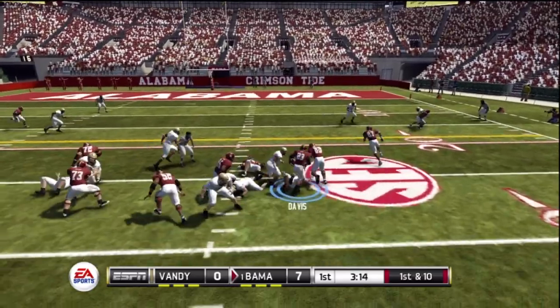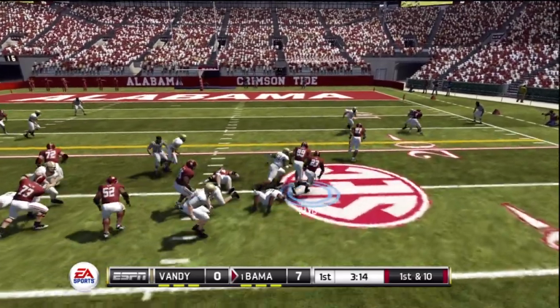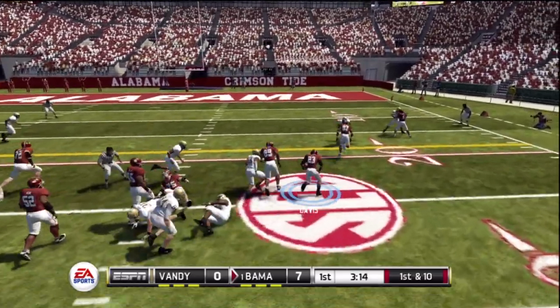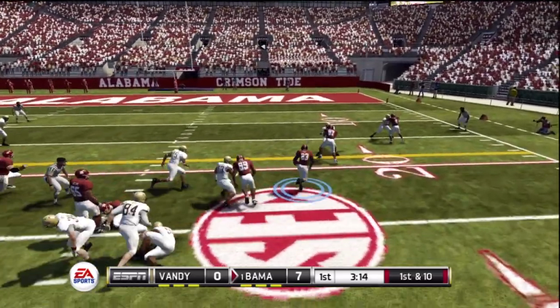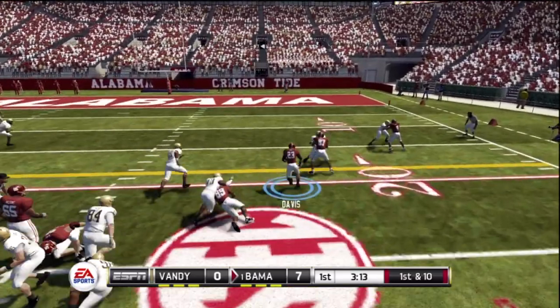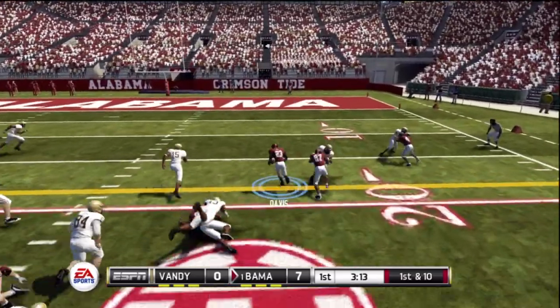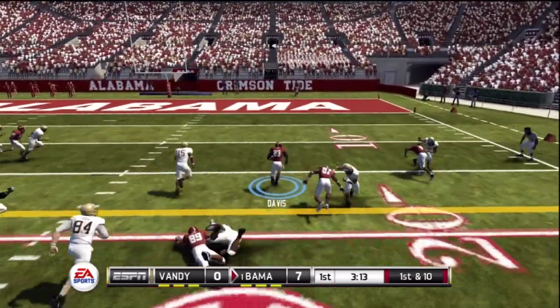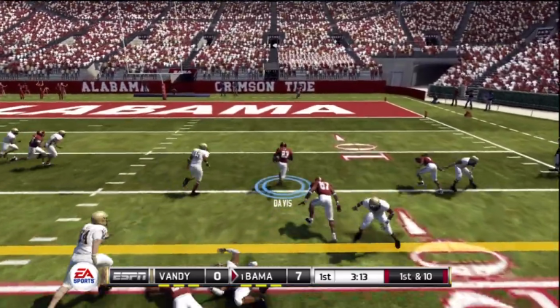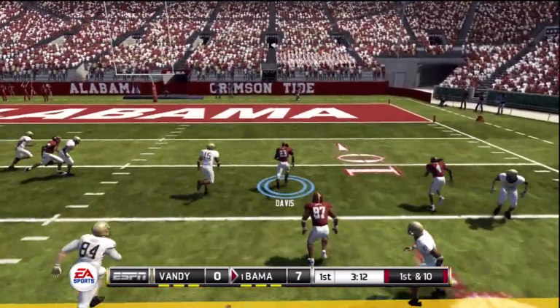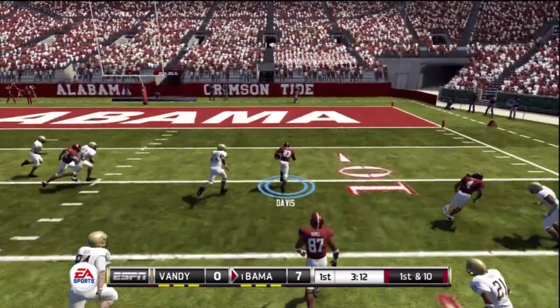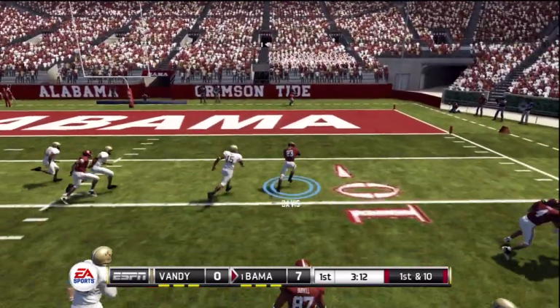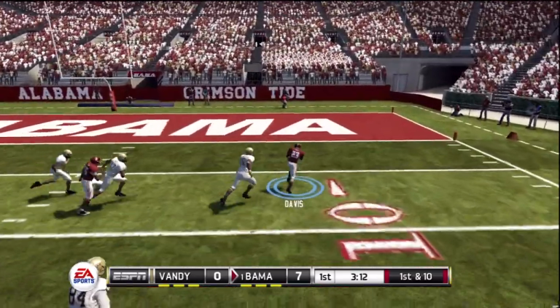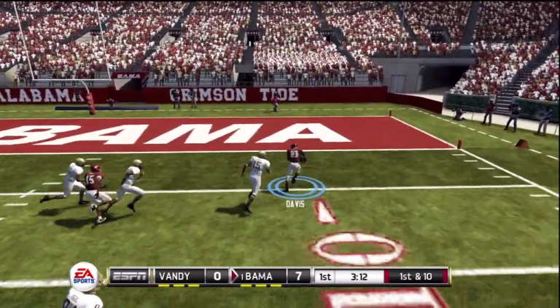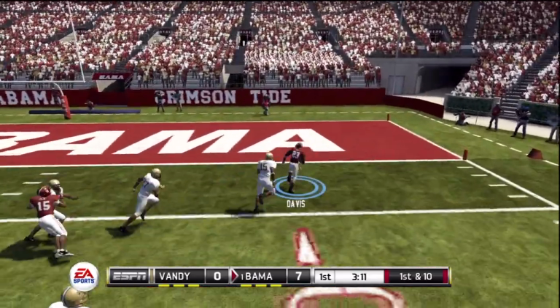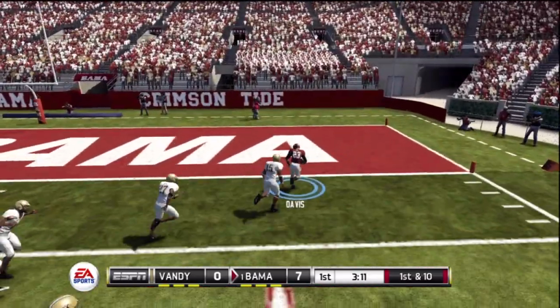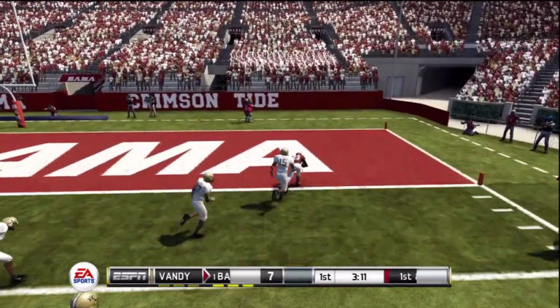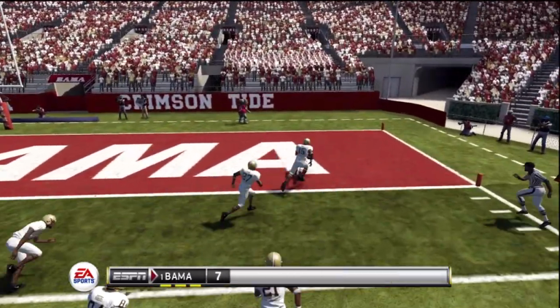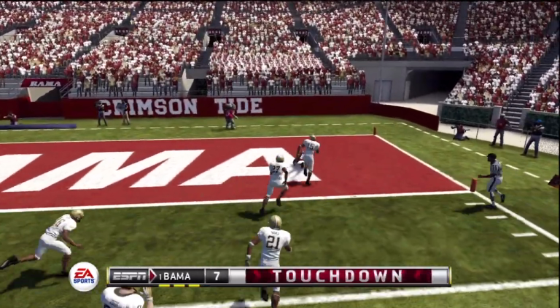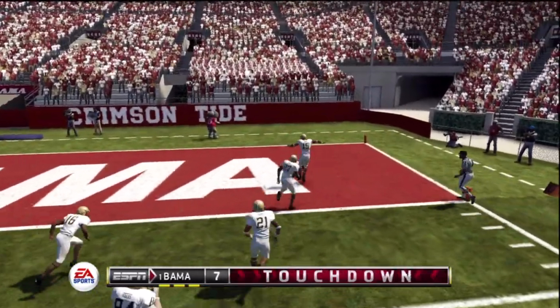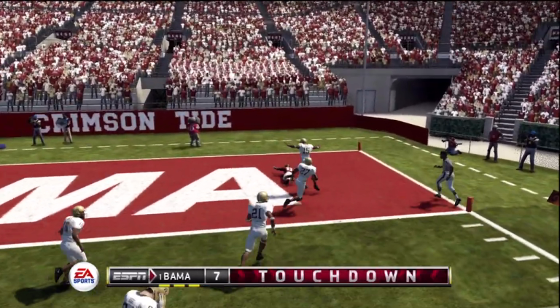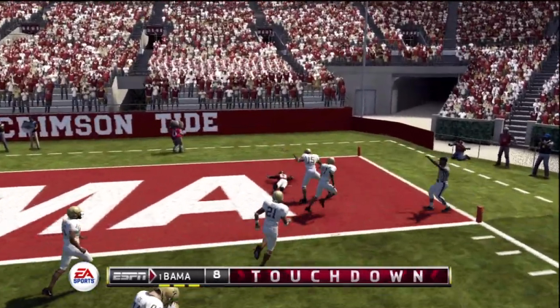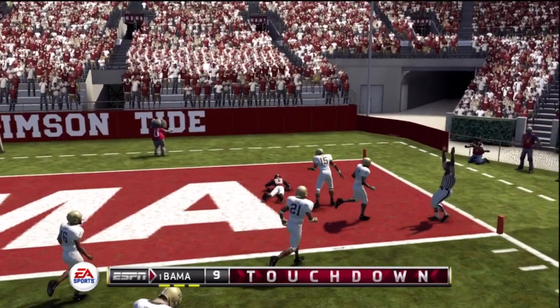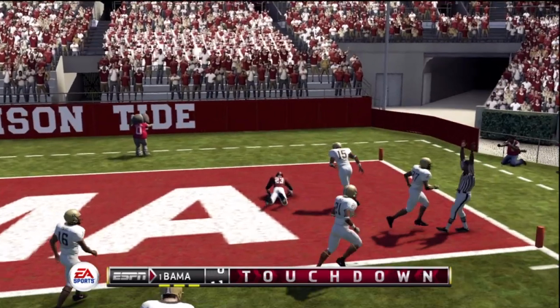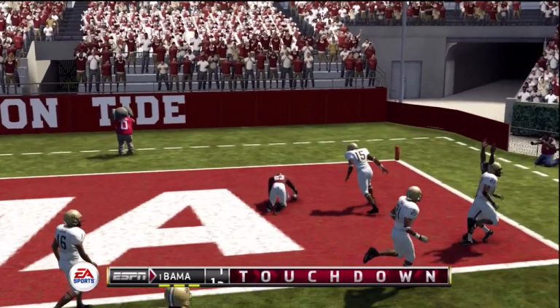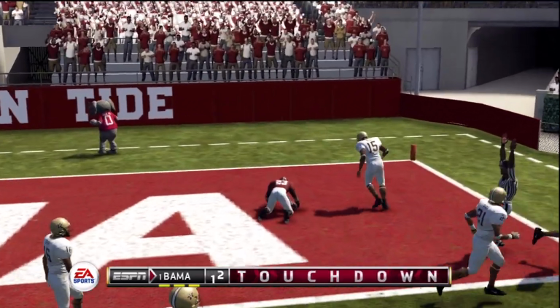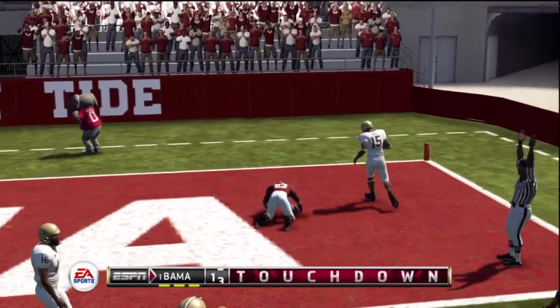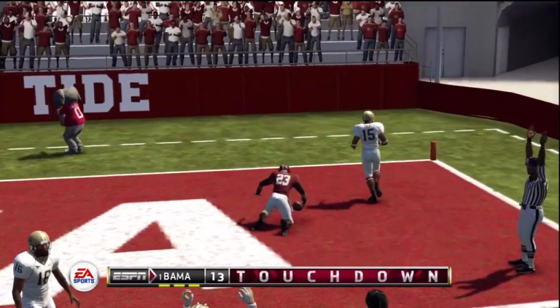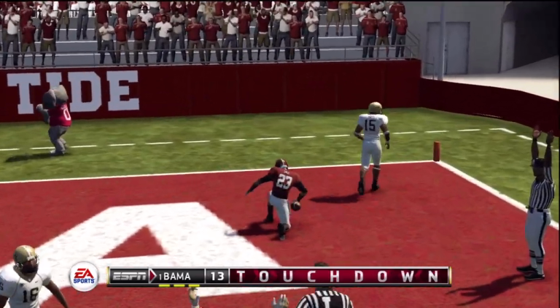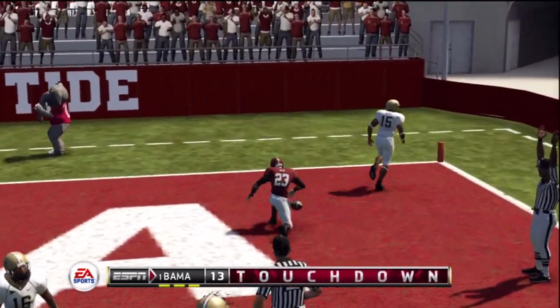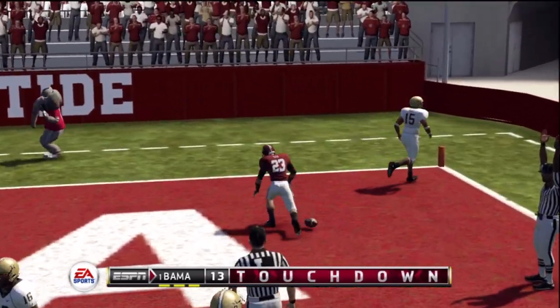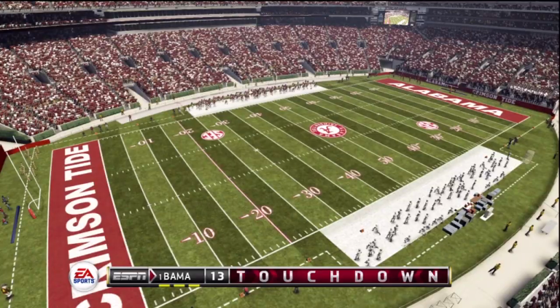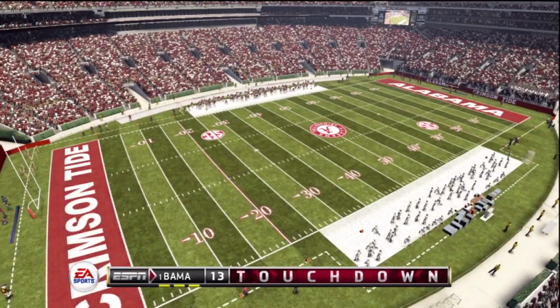Davis gets another handoff. He's all the way! Touchdown!